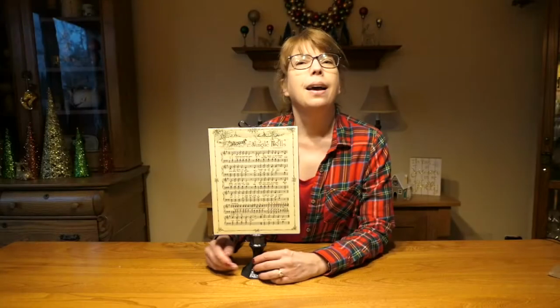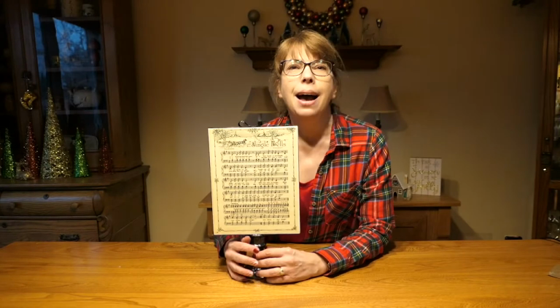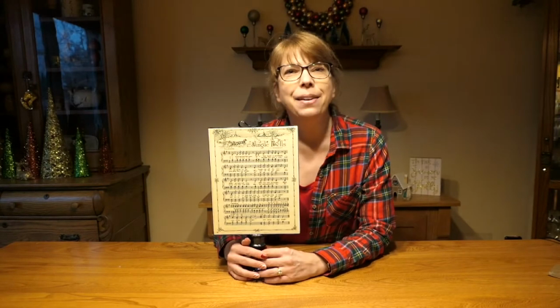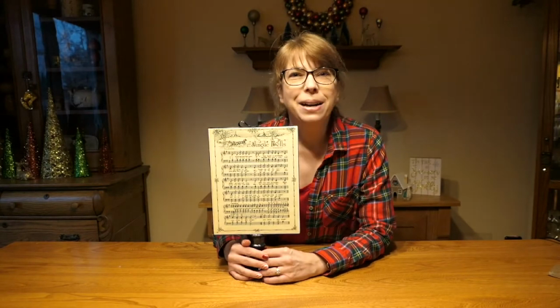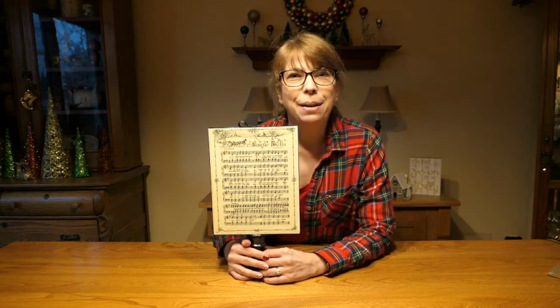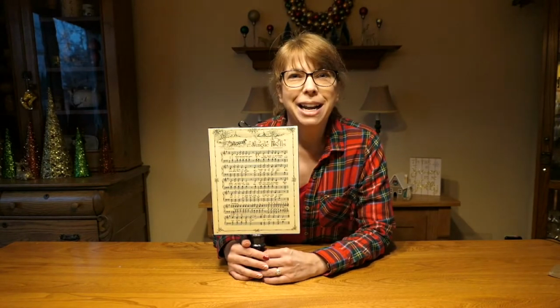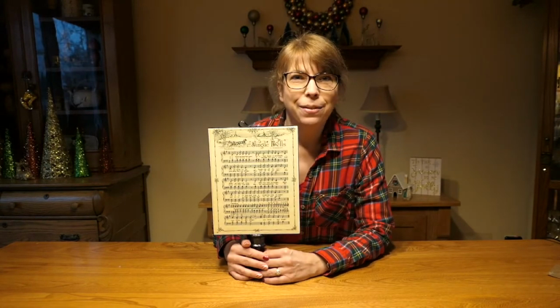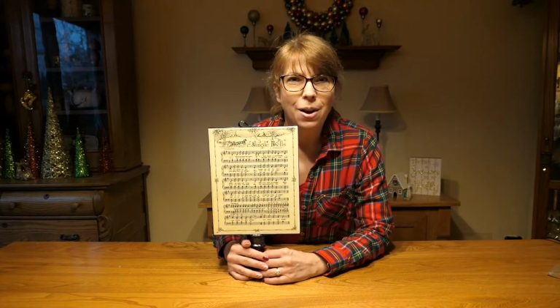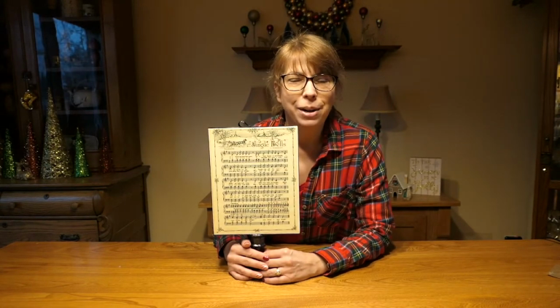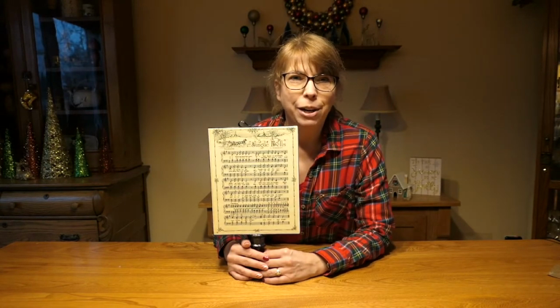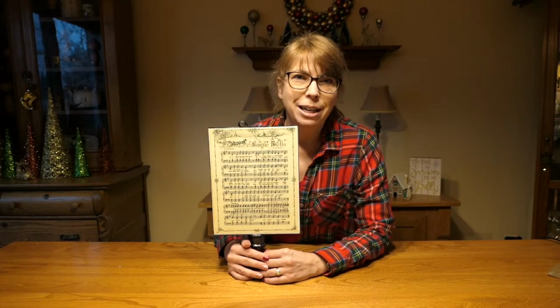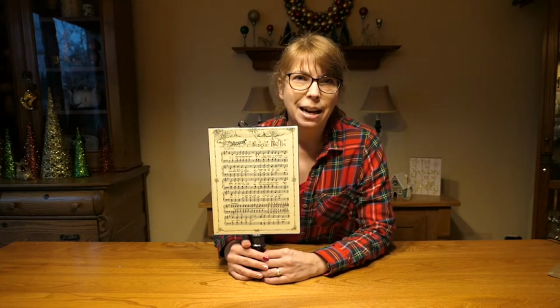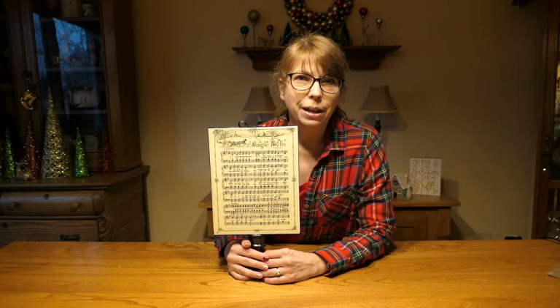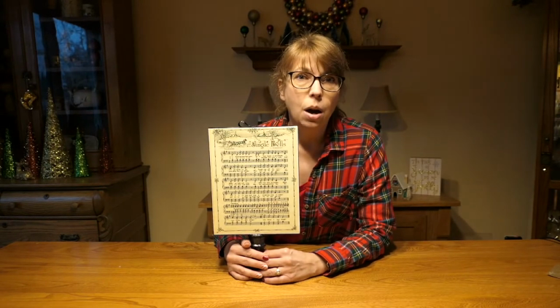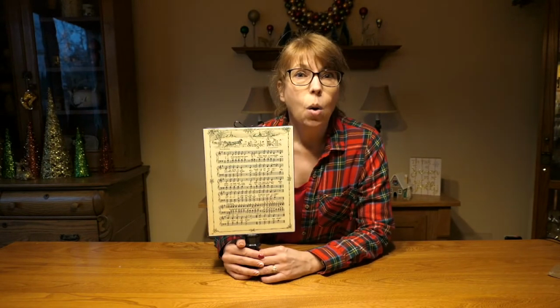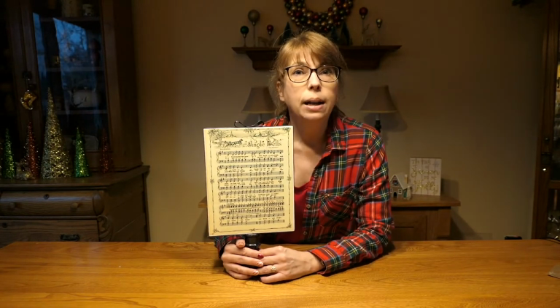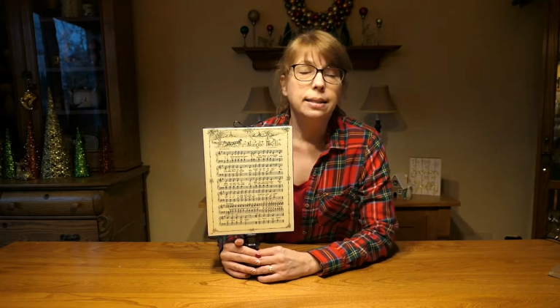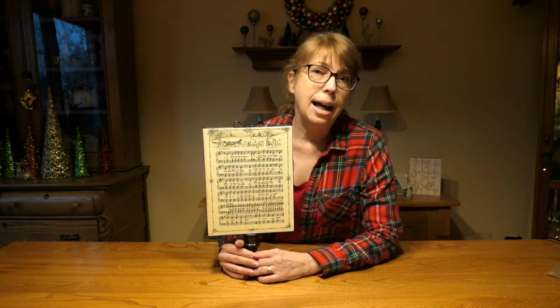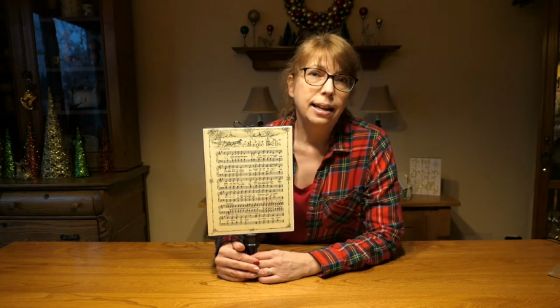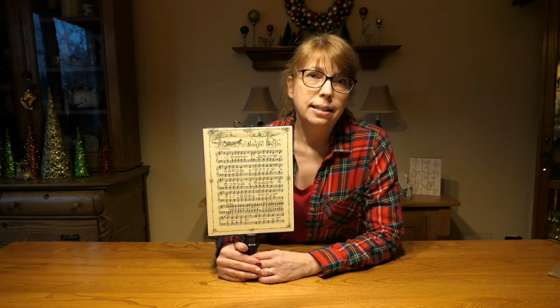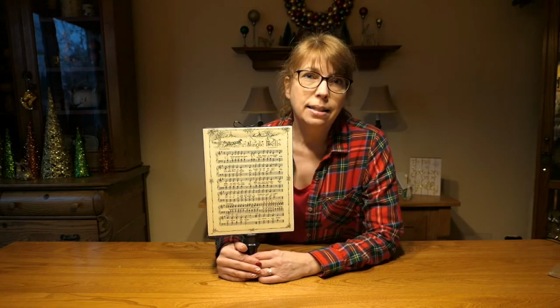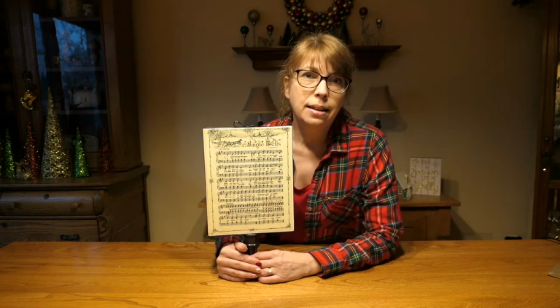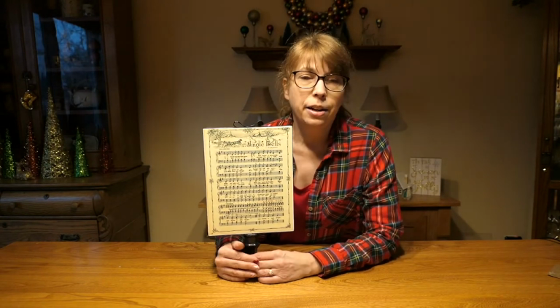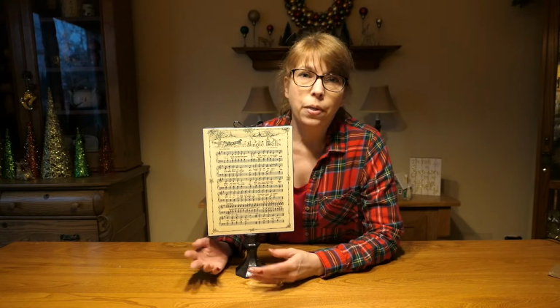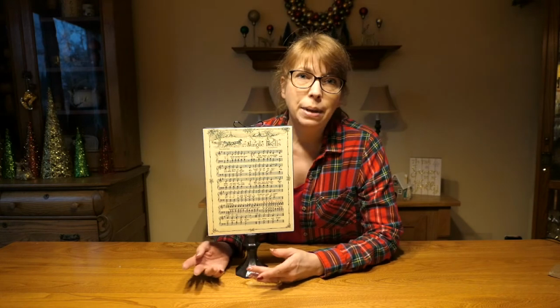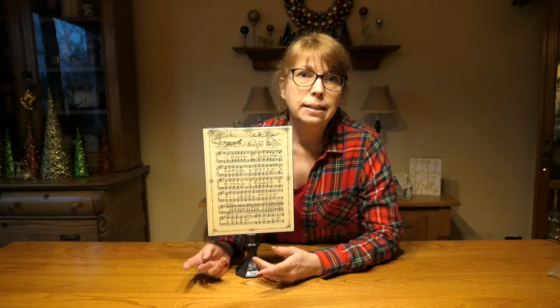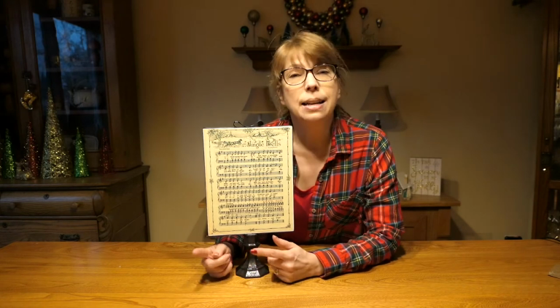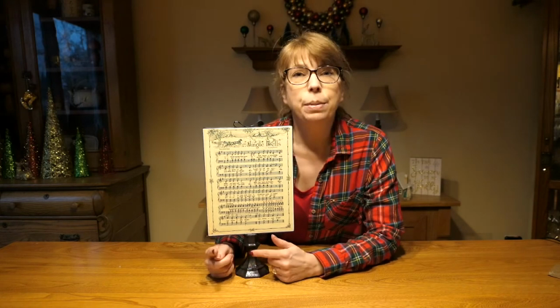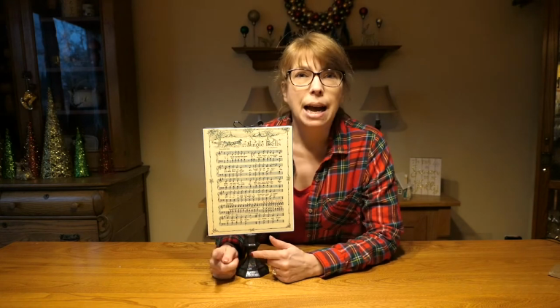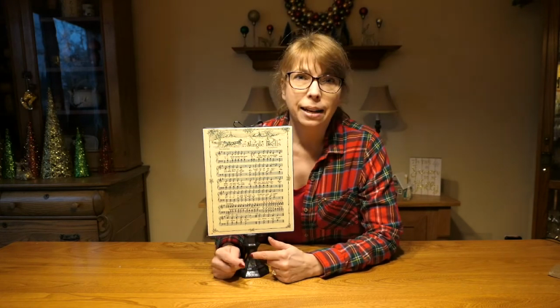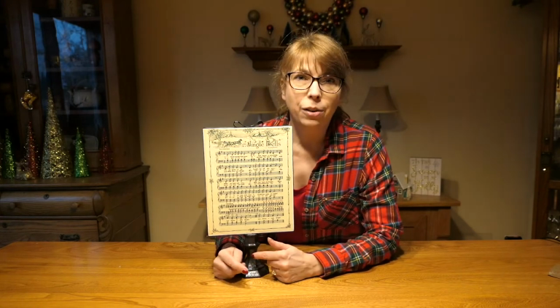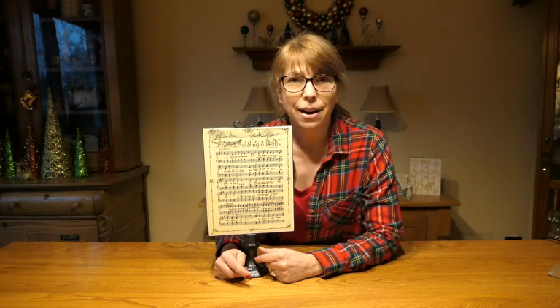Hi everyone! I'm Jackie from the Auburn Area Ranch Library. It's the holiday season and you know what that means — it's time to make holiday crafts.